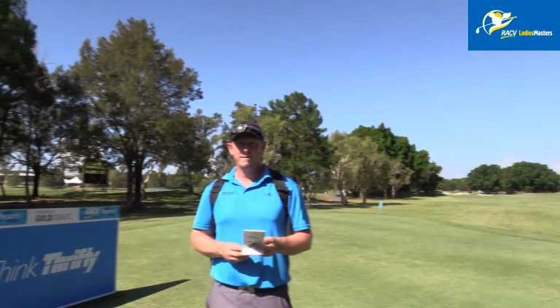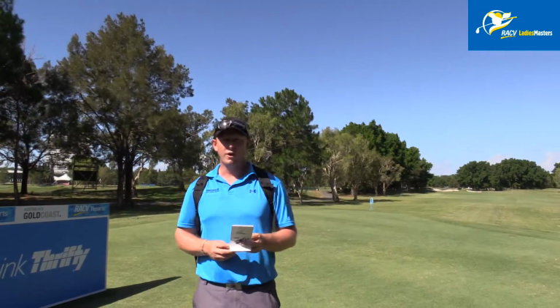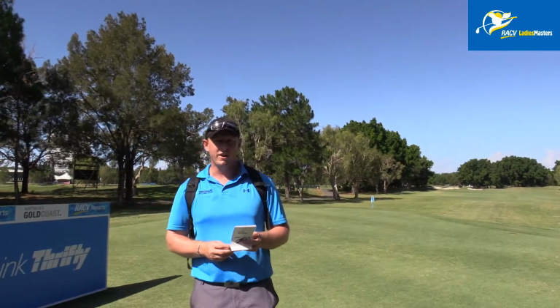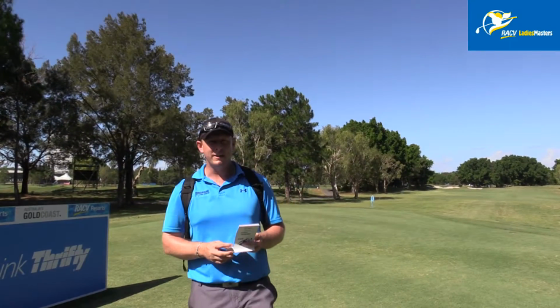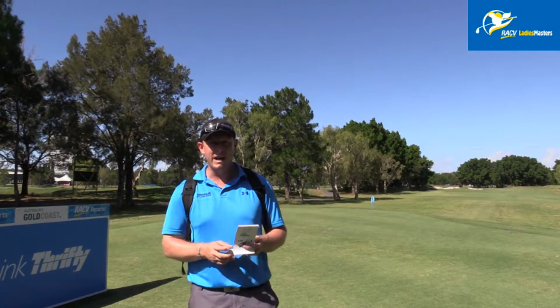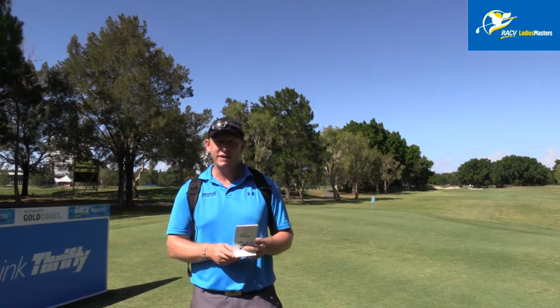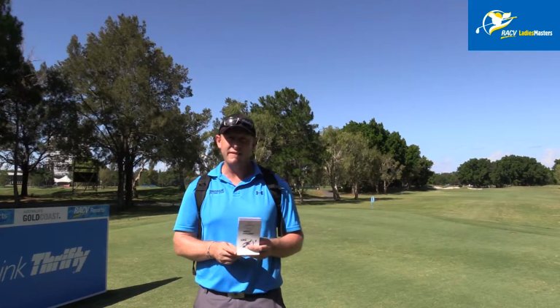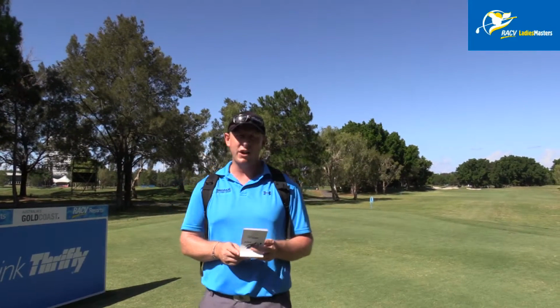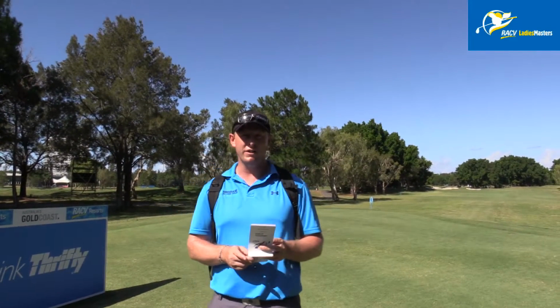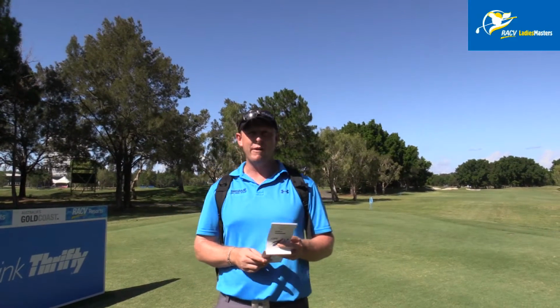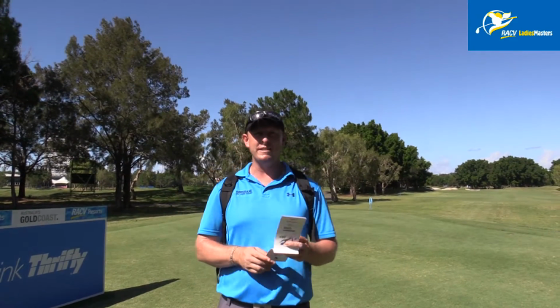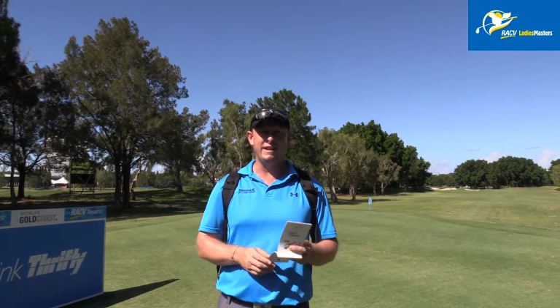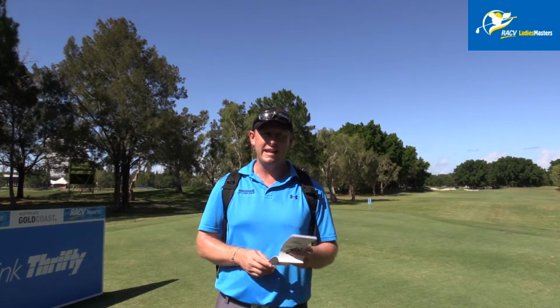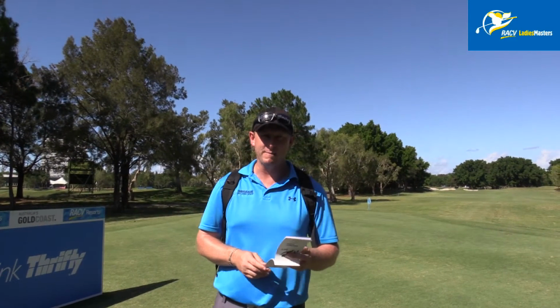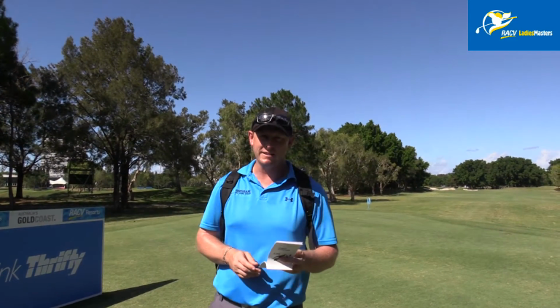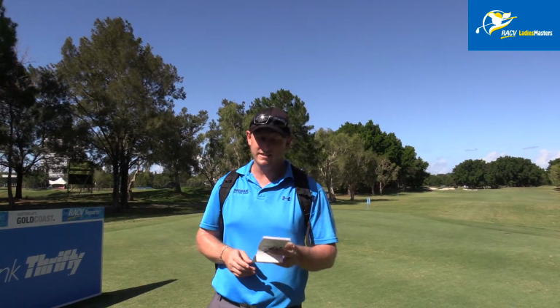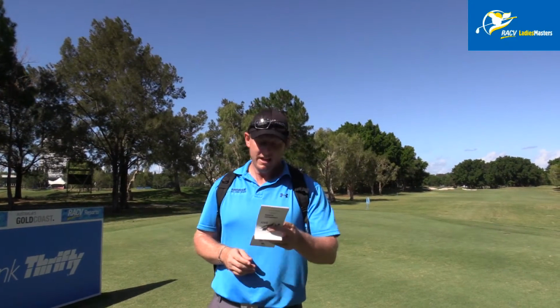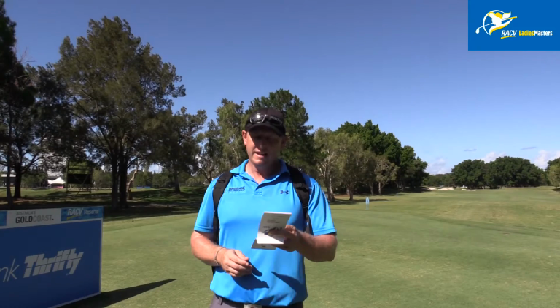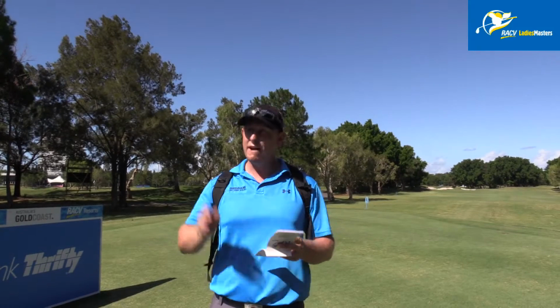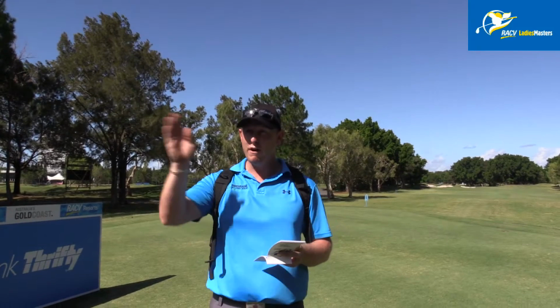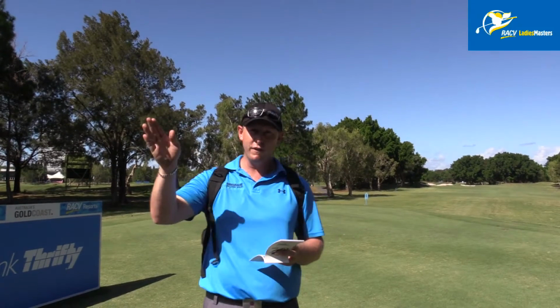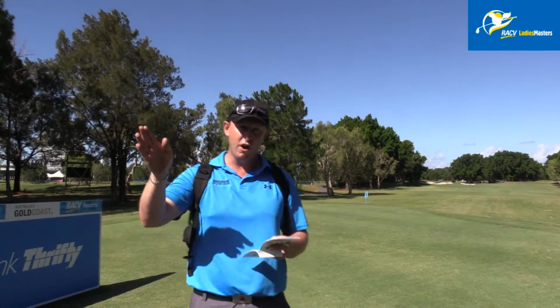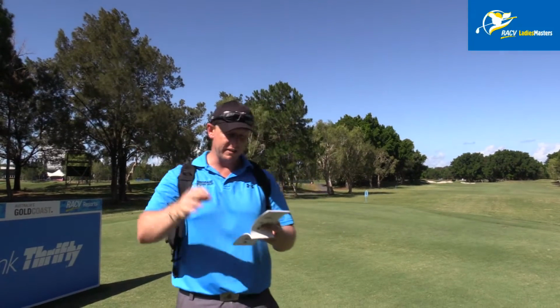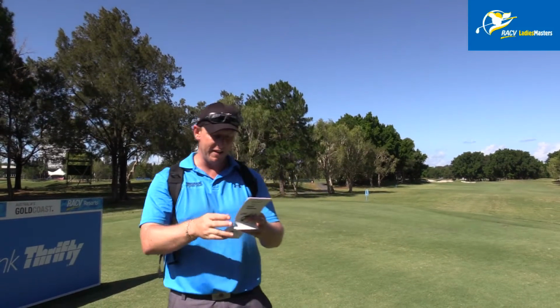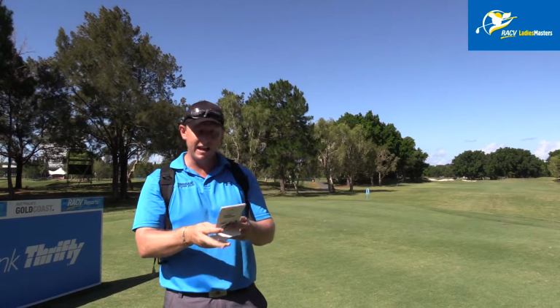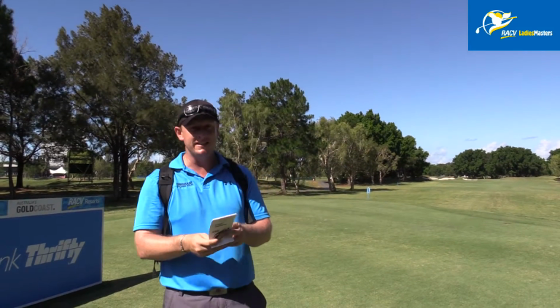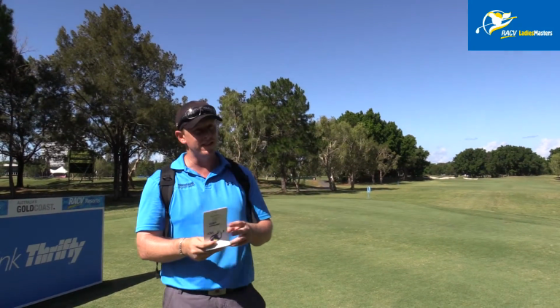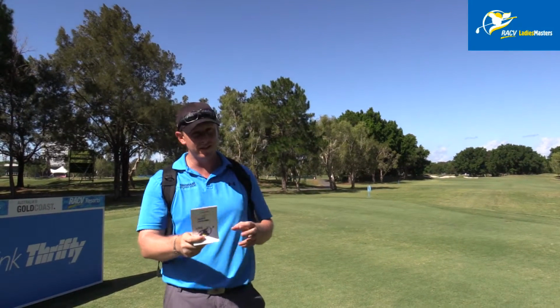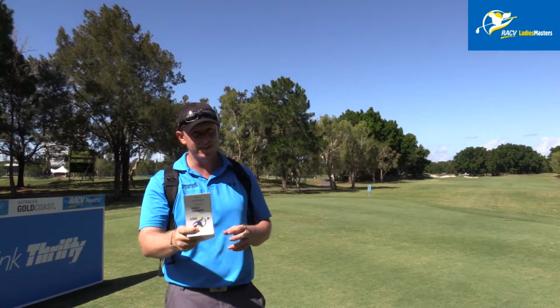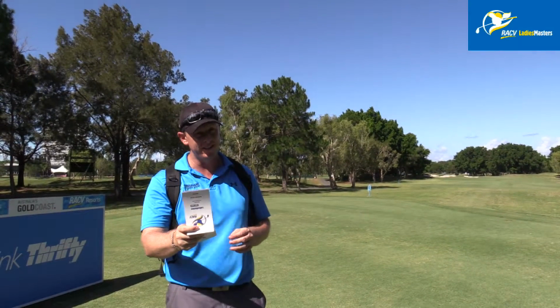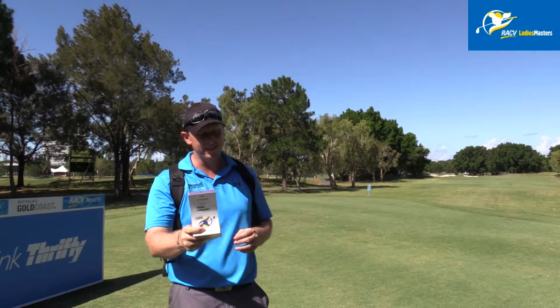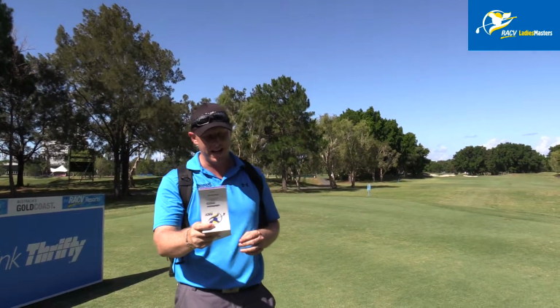Here we are at the 11th hole at the RSCV Ladies Masters. It's a tough hole for the guys, and for the ladies it's certainly just as hard.